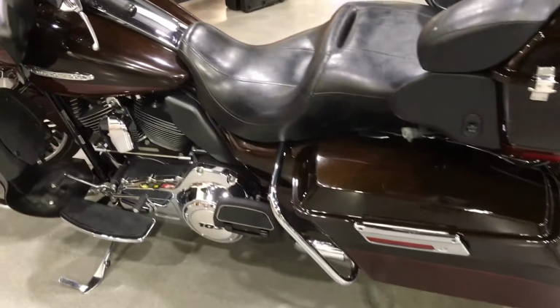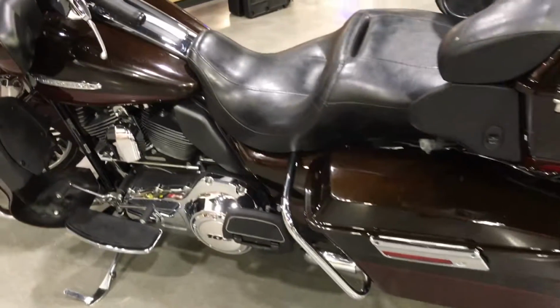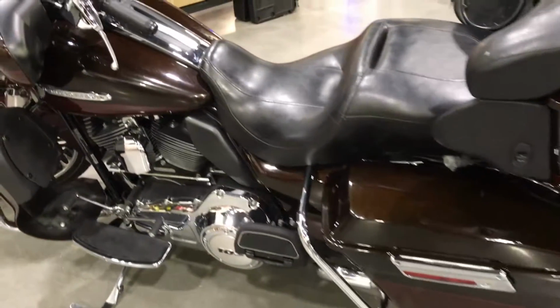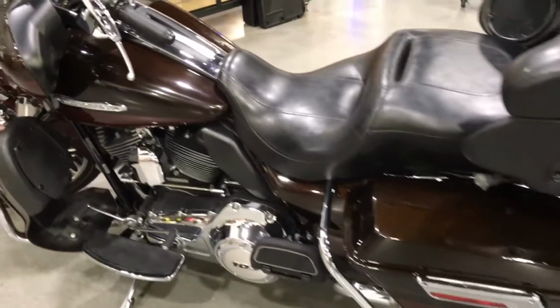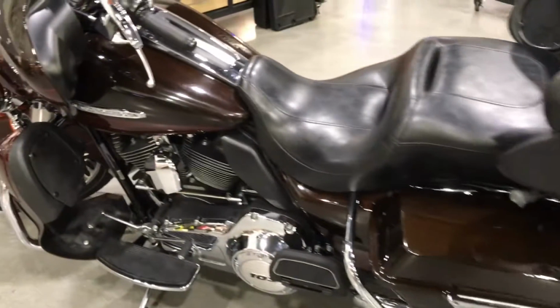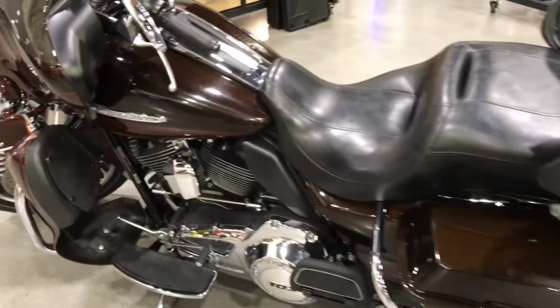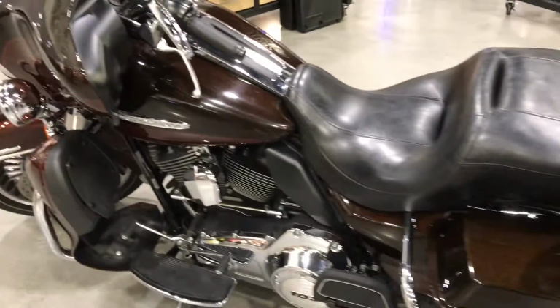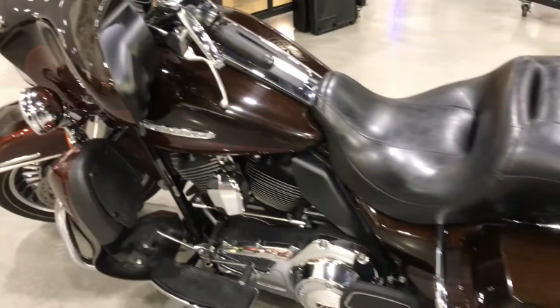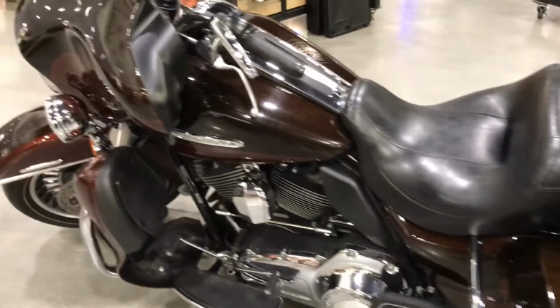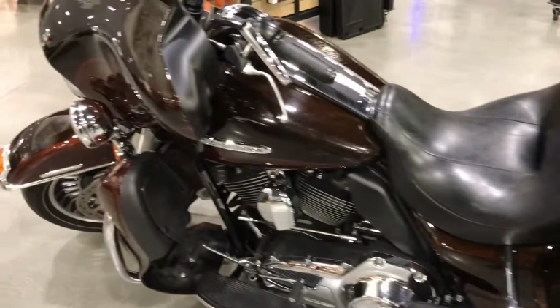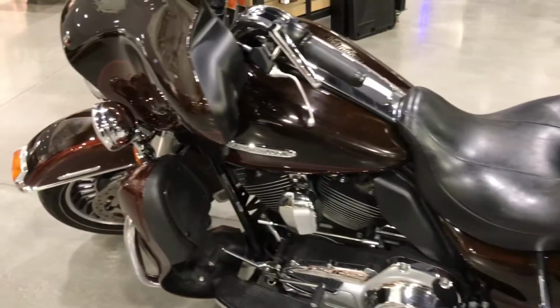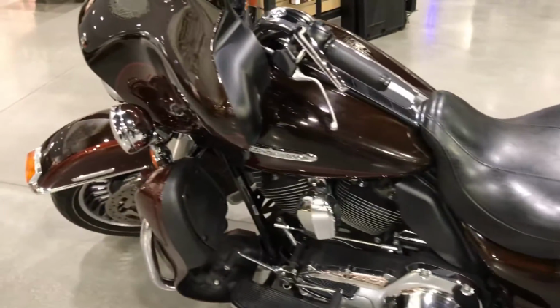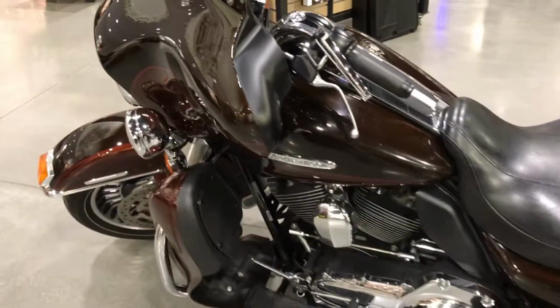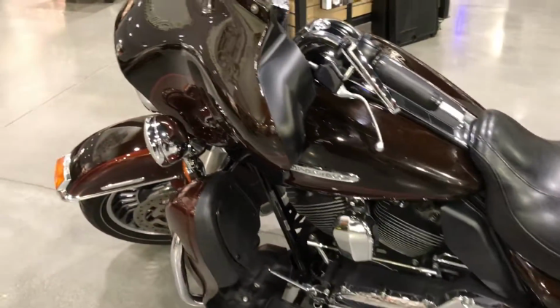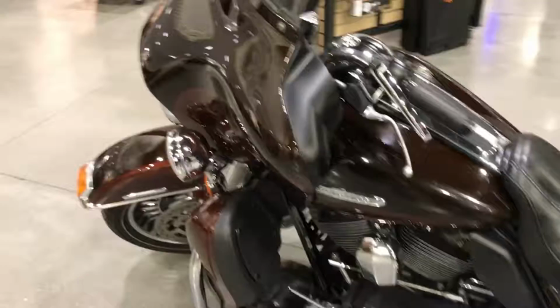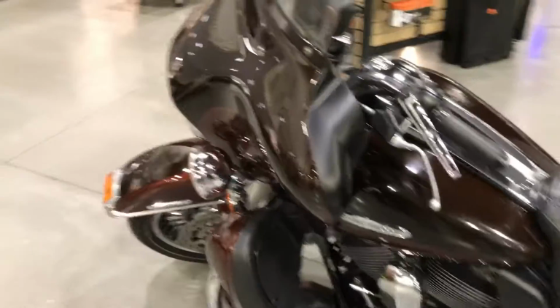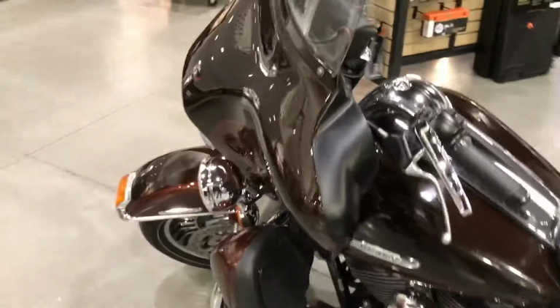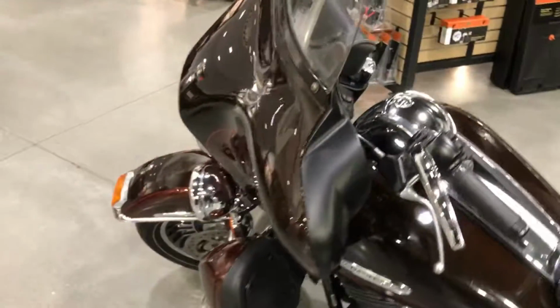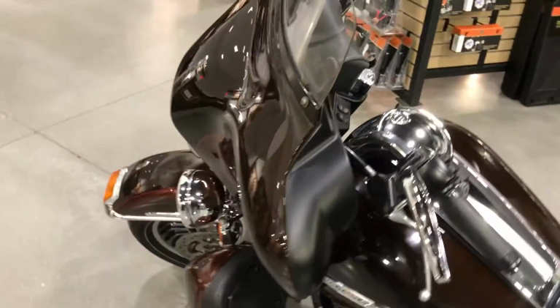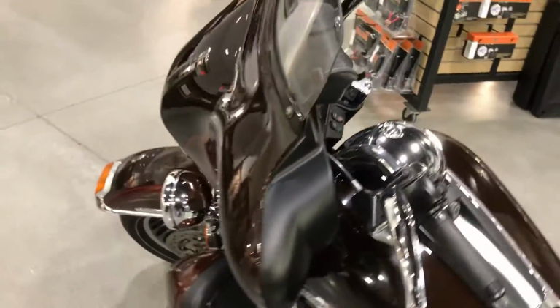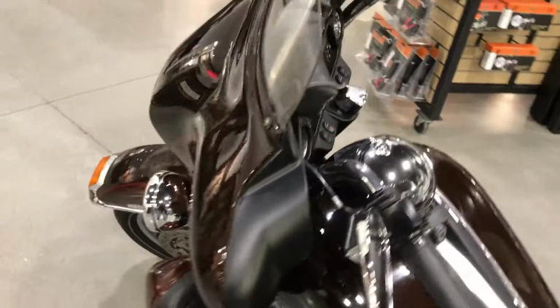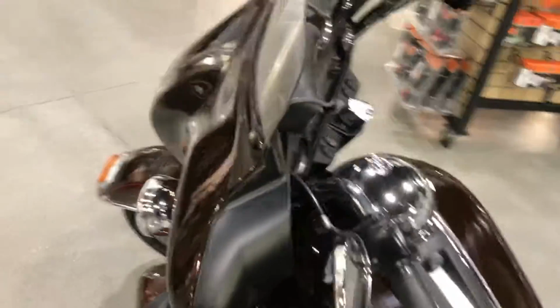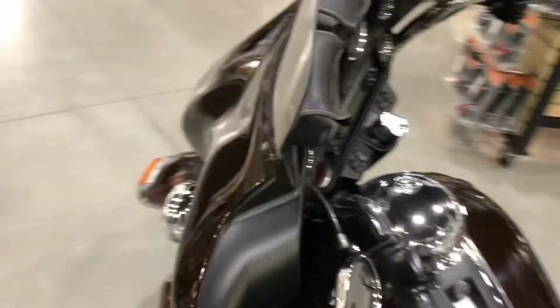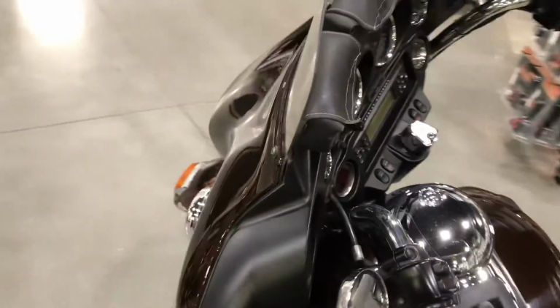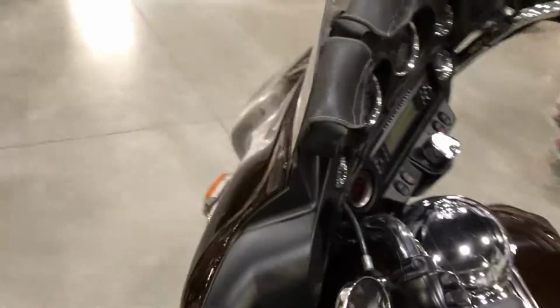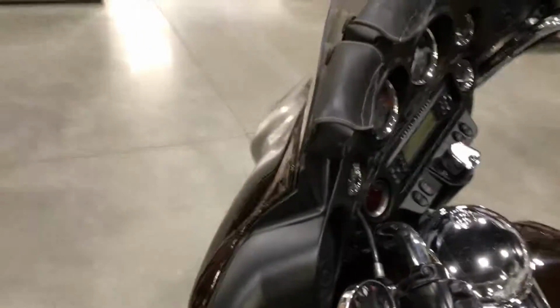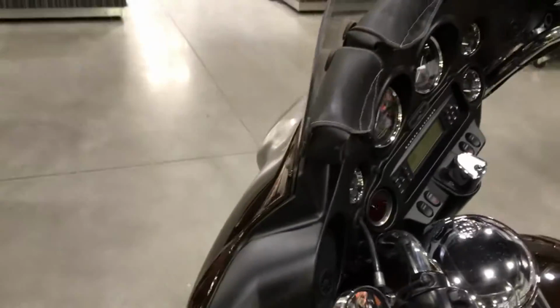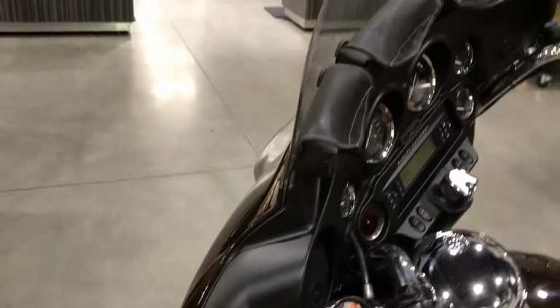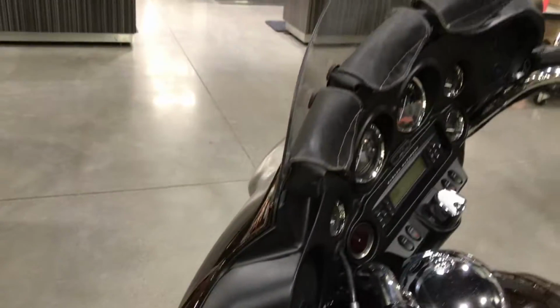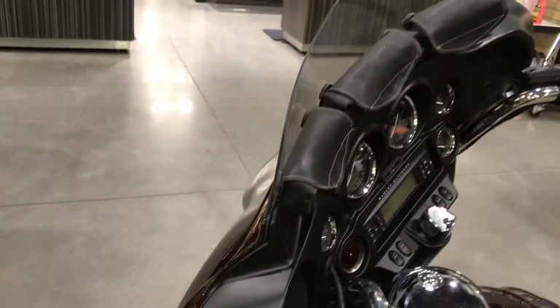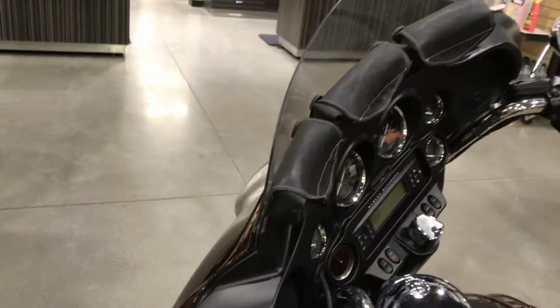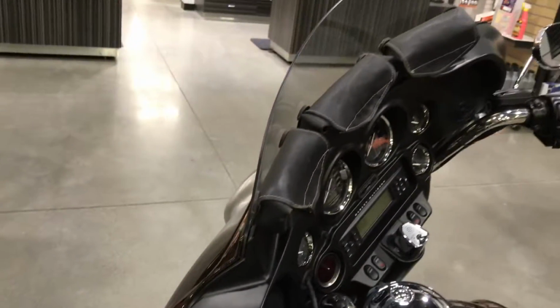If you're interested in seeing this bike or want to know anything more about it, make sure to call in or stop on out. Brian and I will get you squared away.